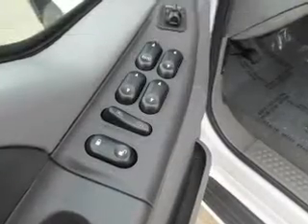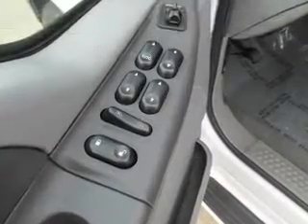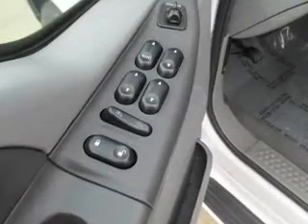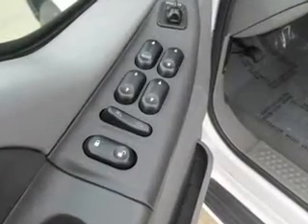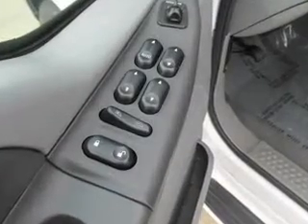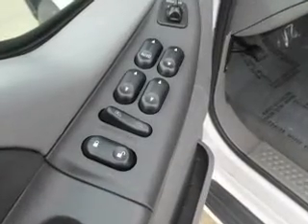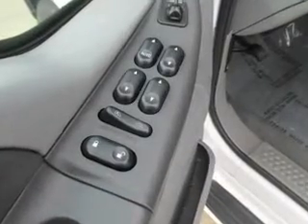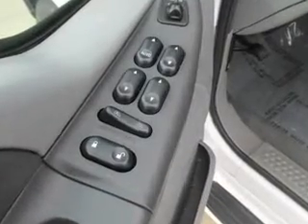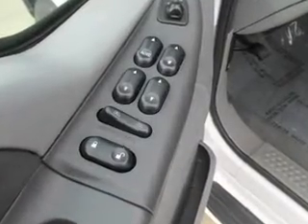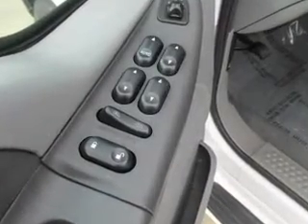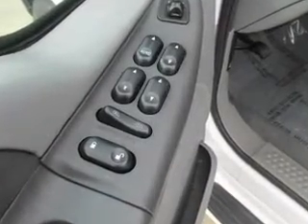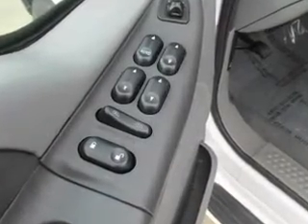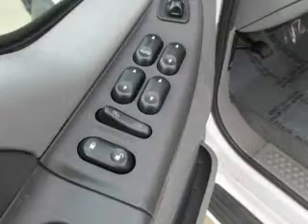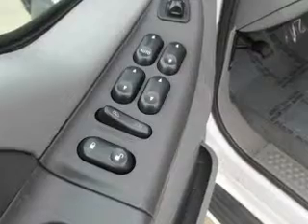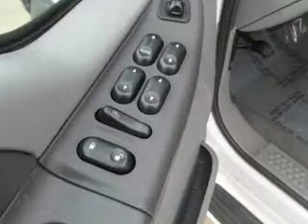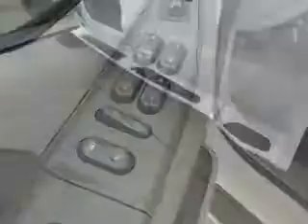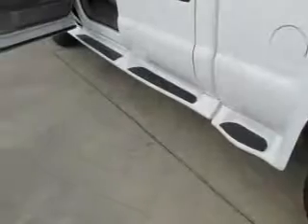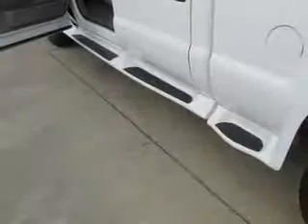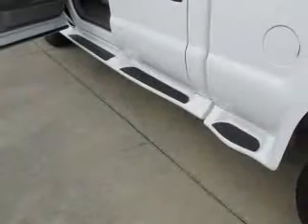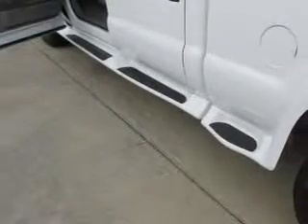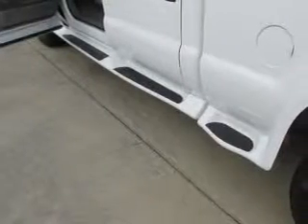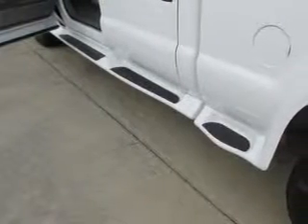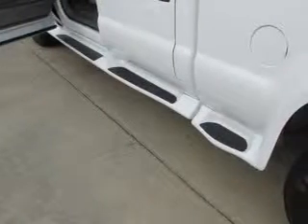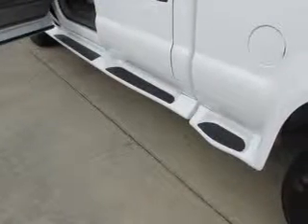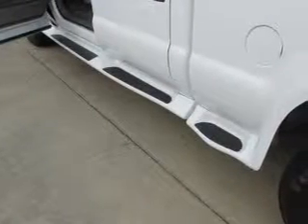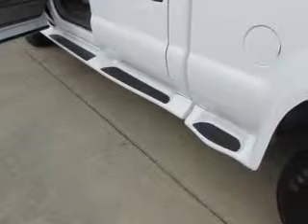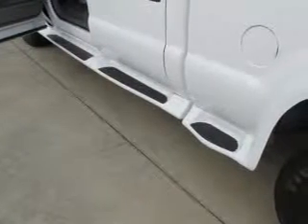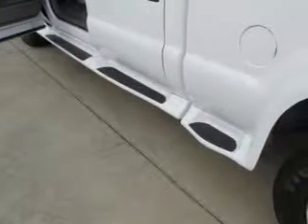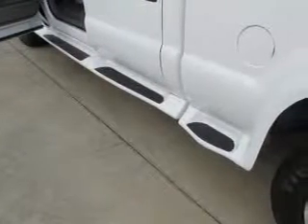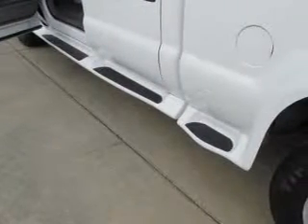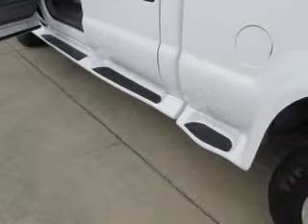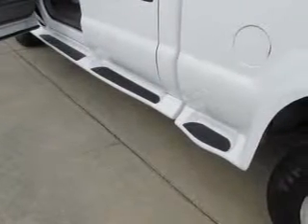Power door locks, power windows, cruise control, an AM-FM stereo, power mirrors, power steering, and air conditioning.